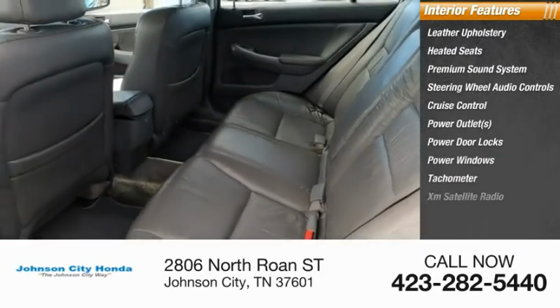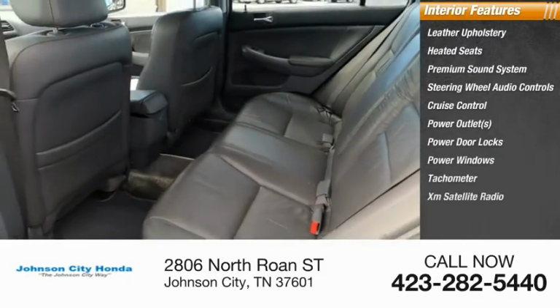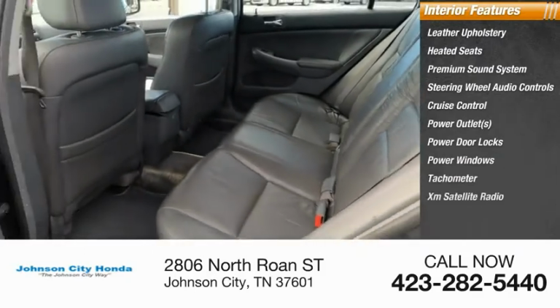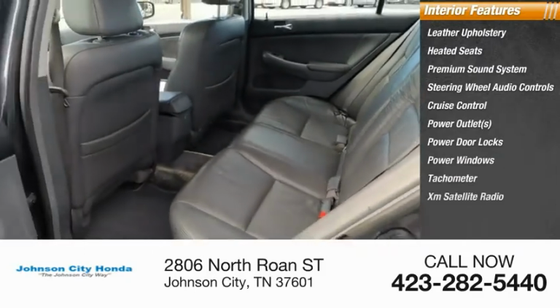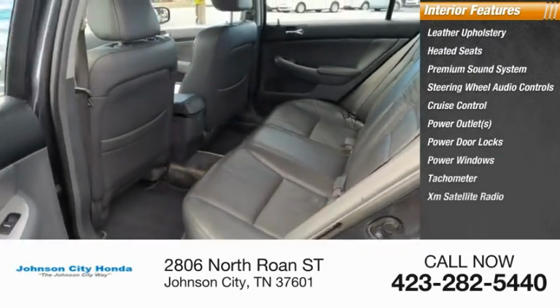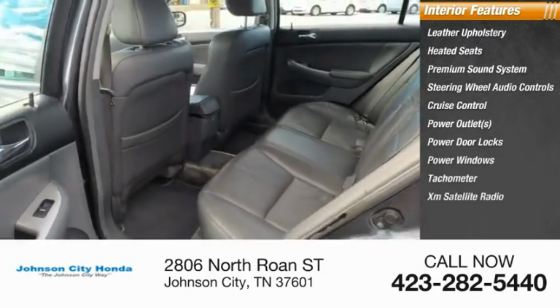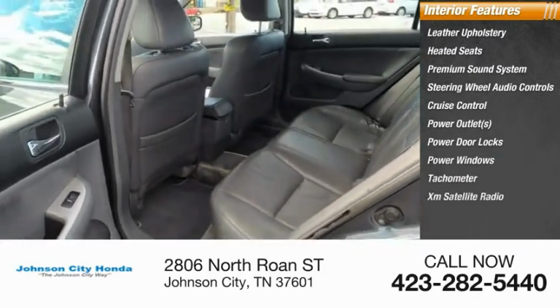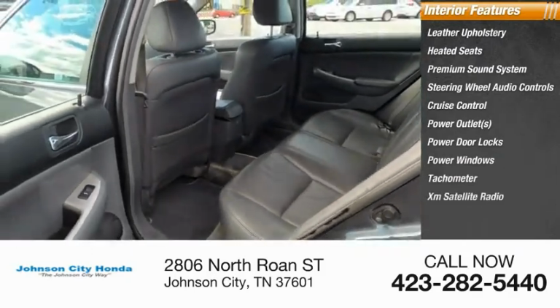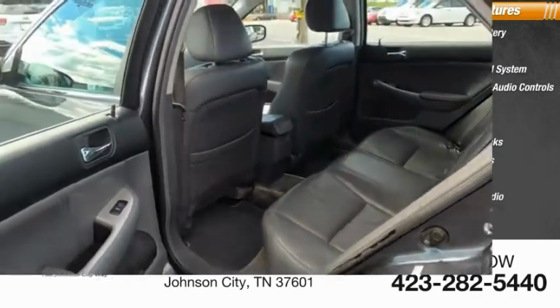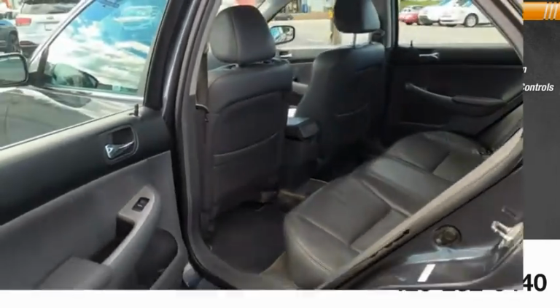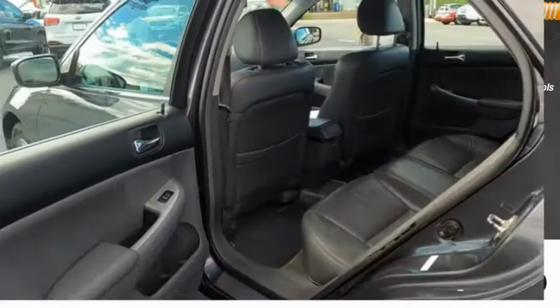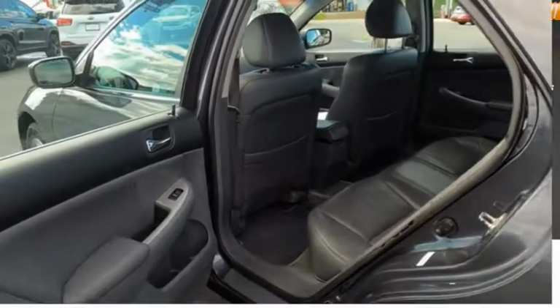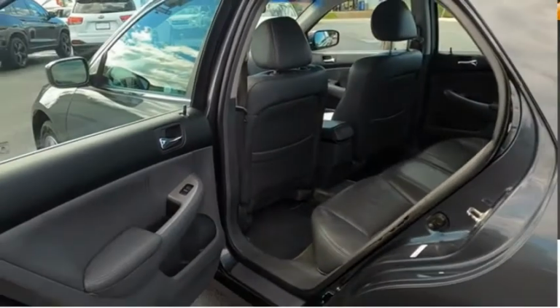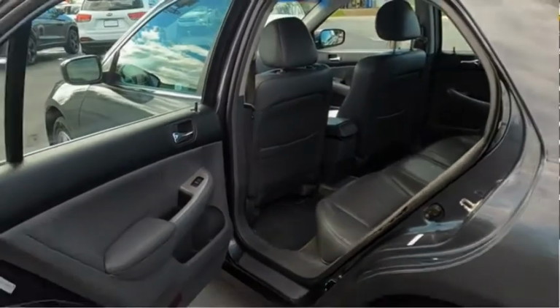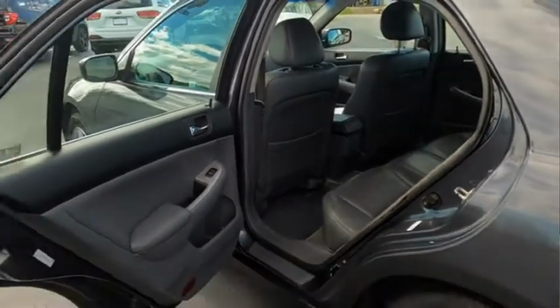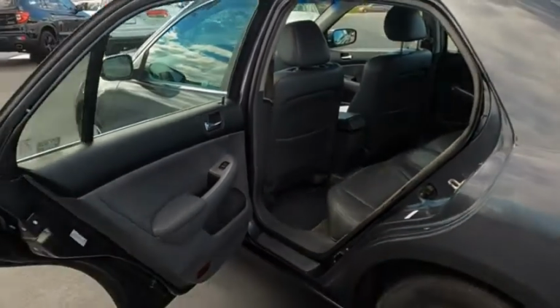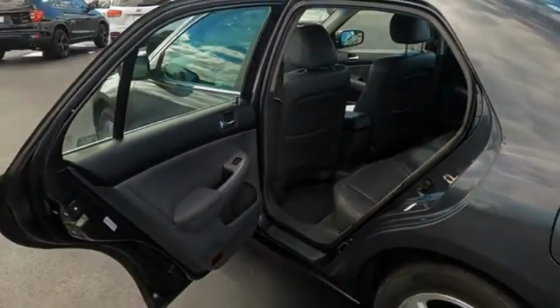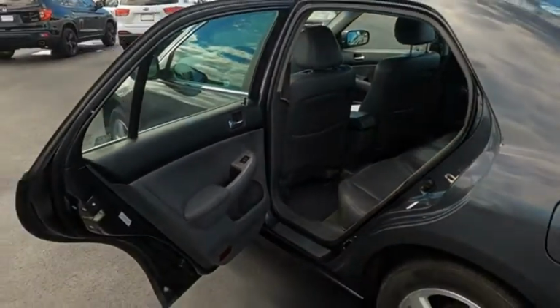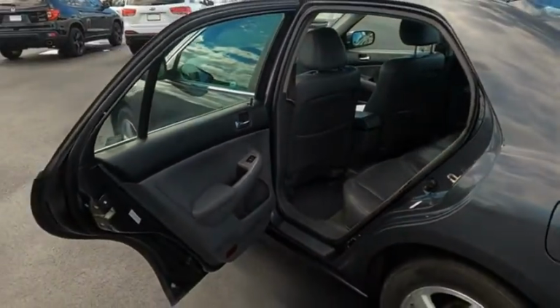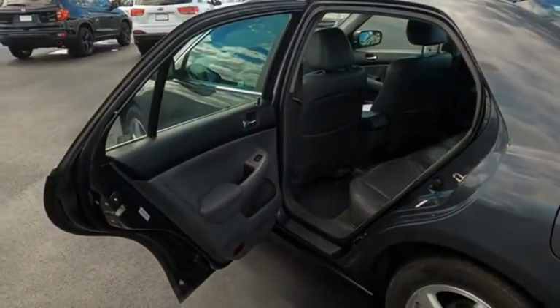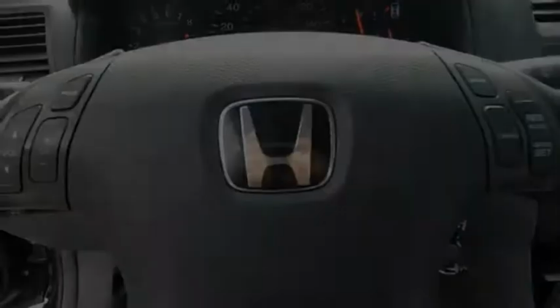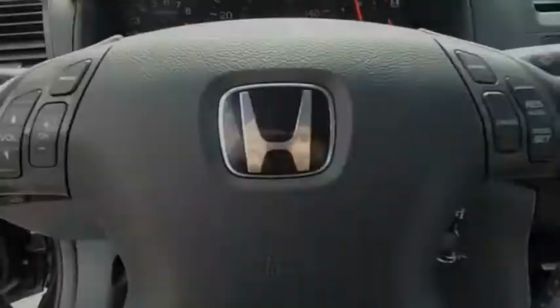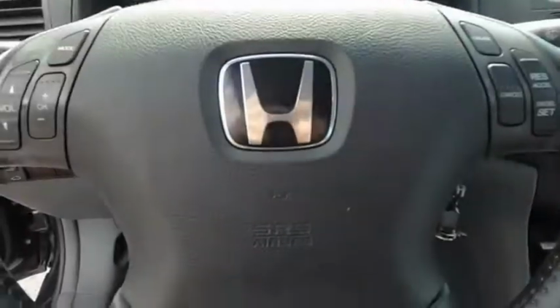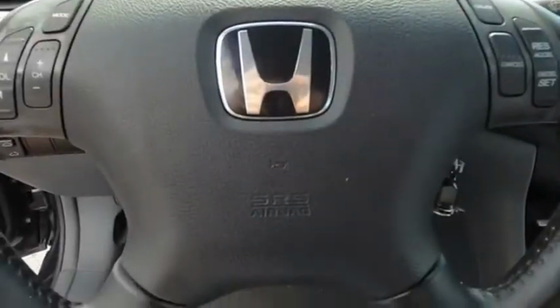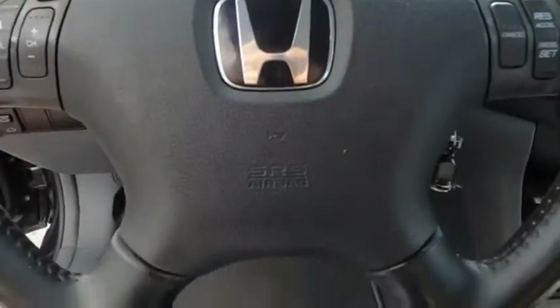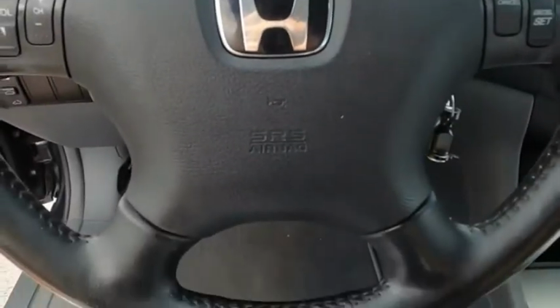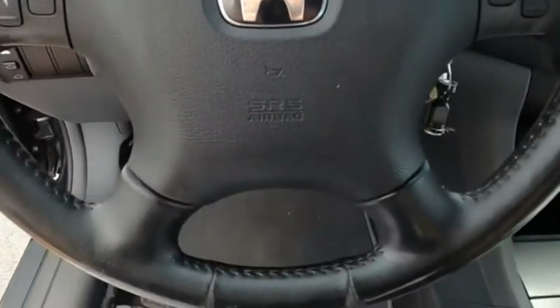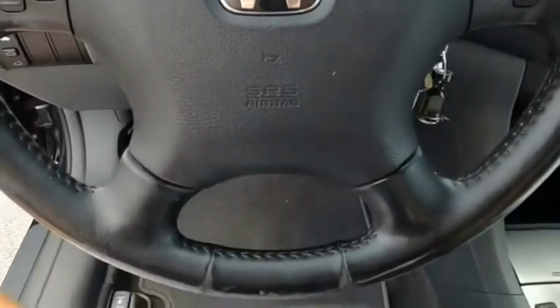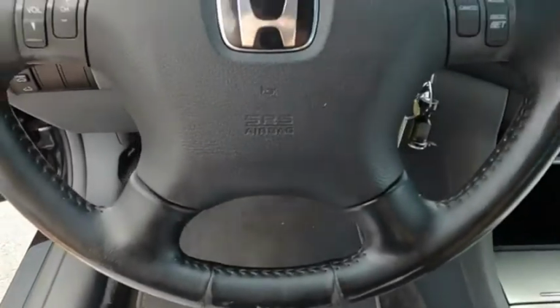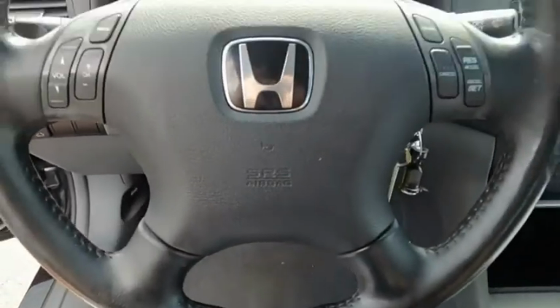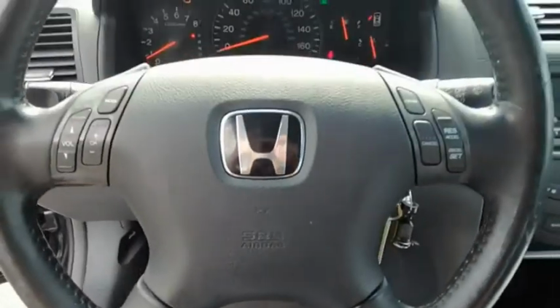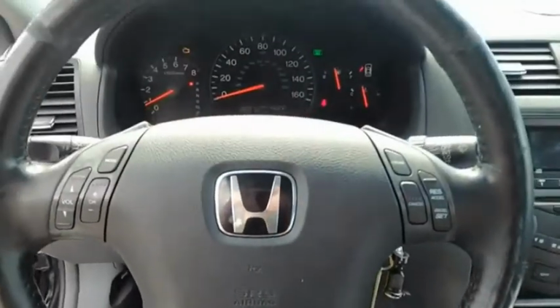XM satellite radio. If you like it online, you'll love it in your driveway. Take it for a spin today.